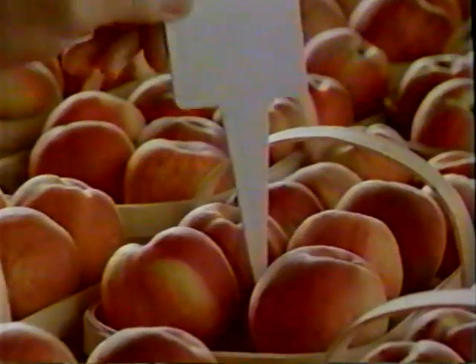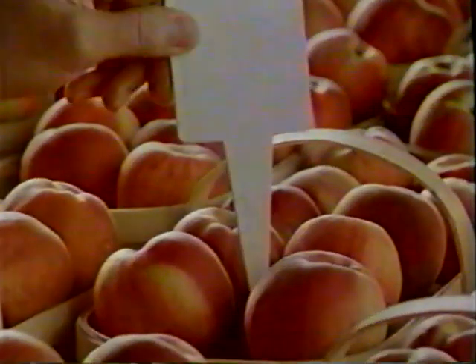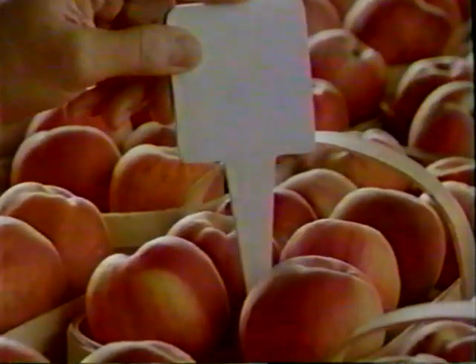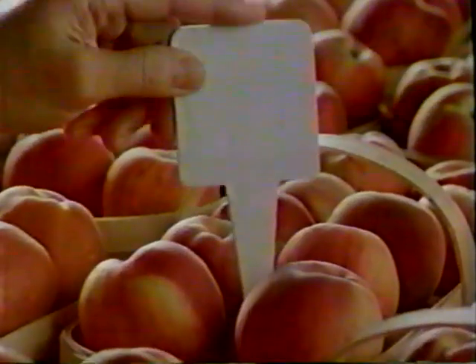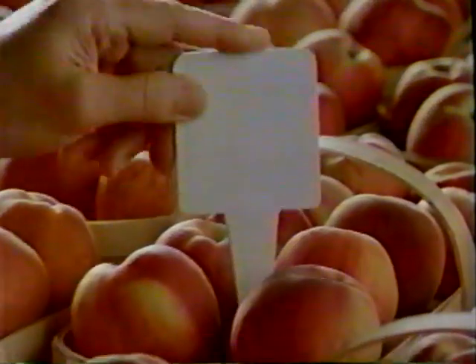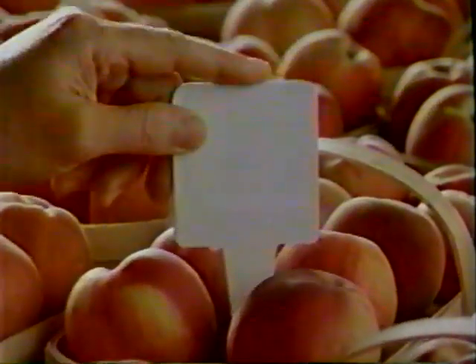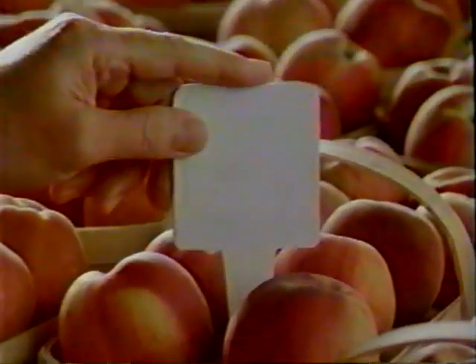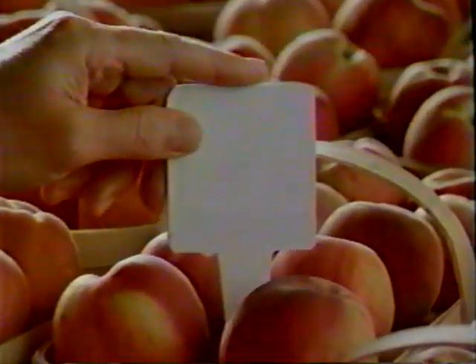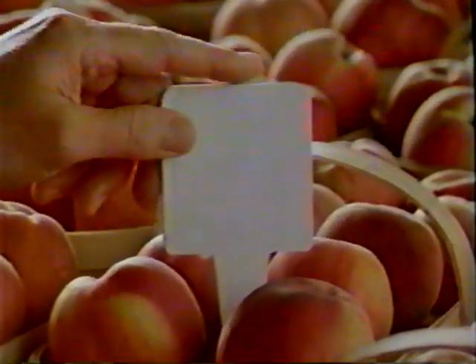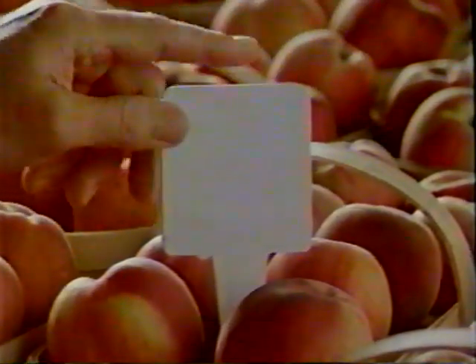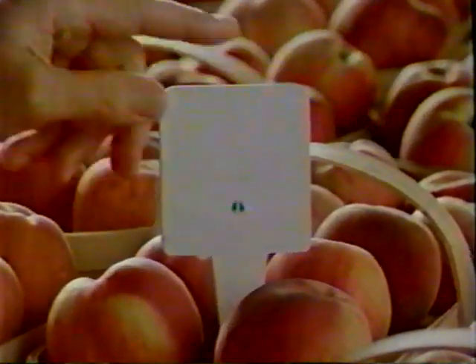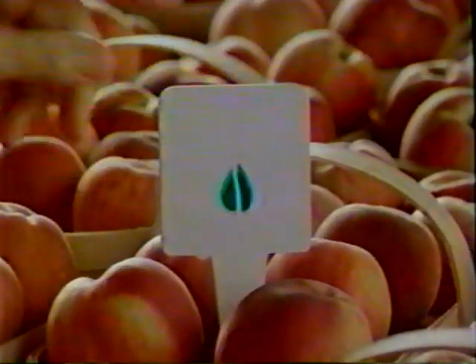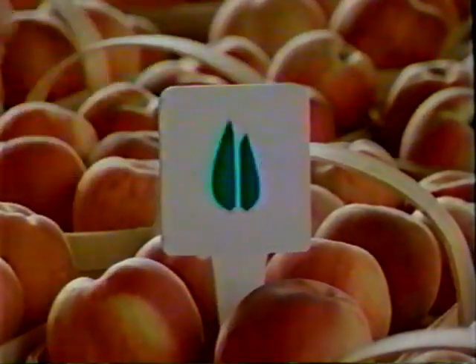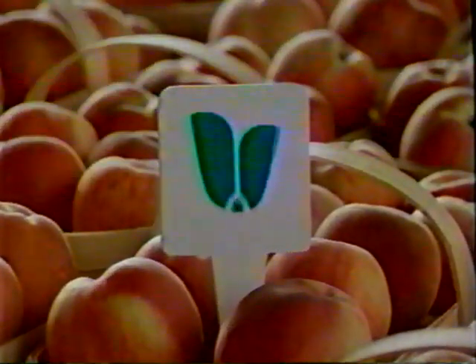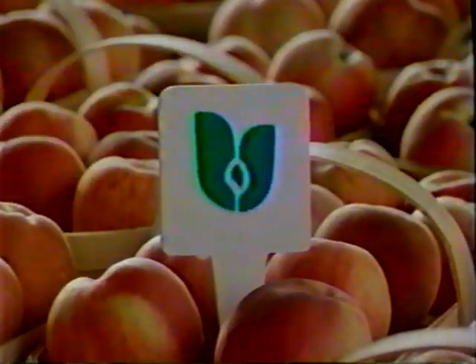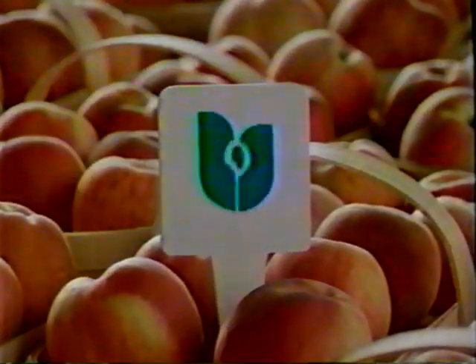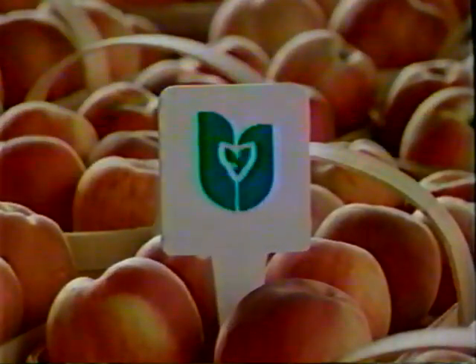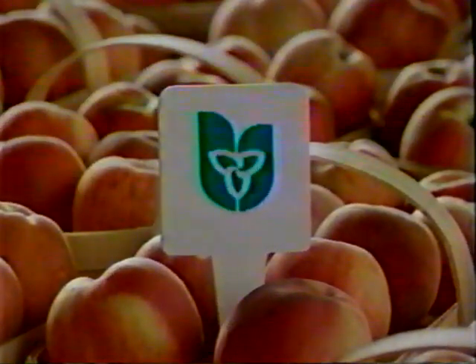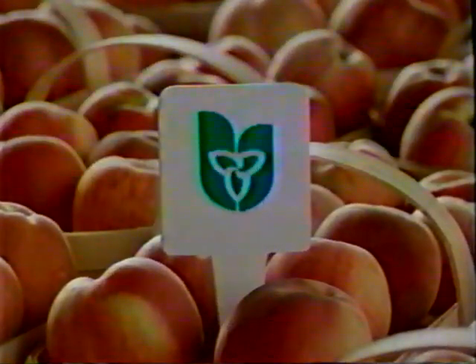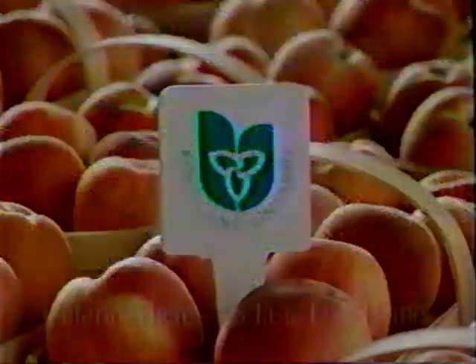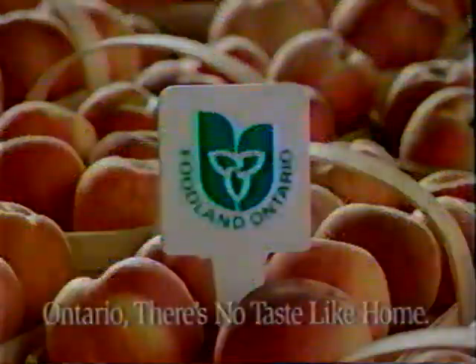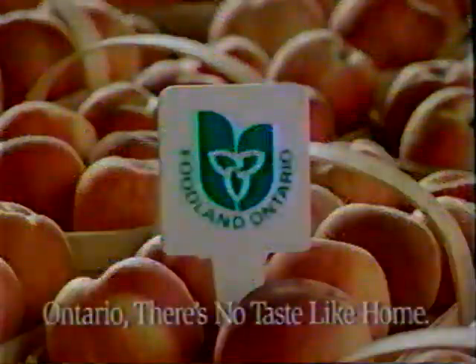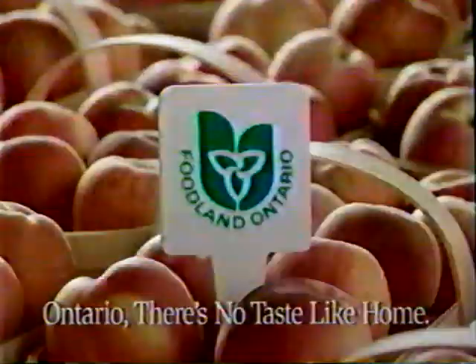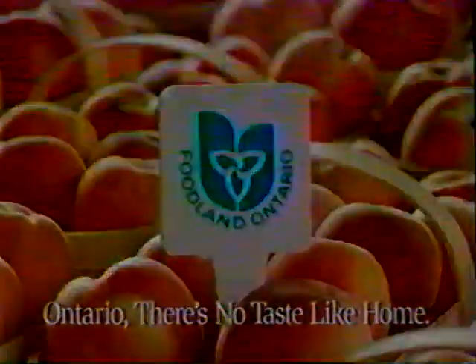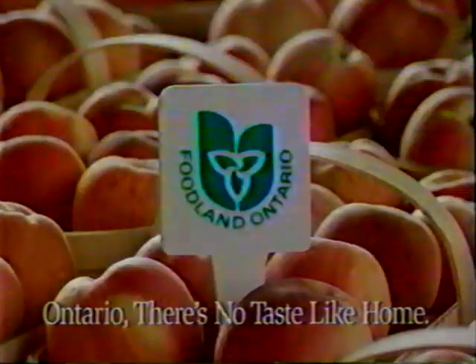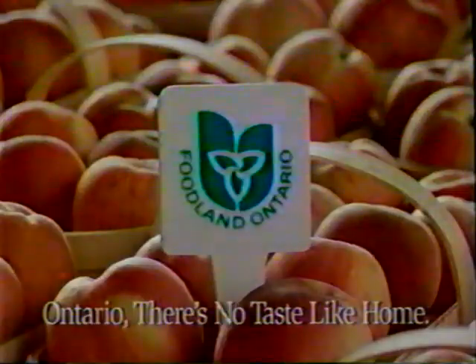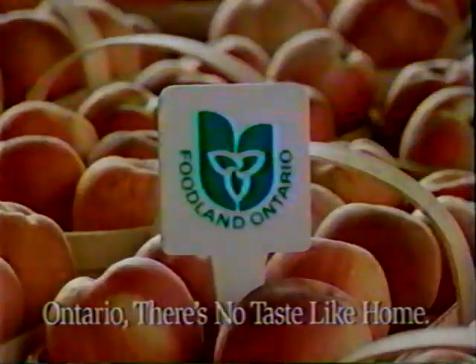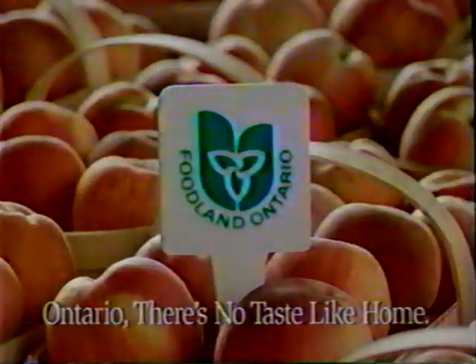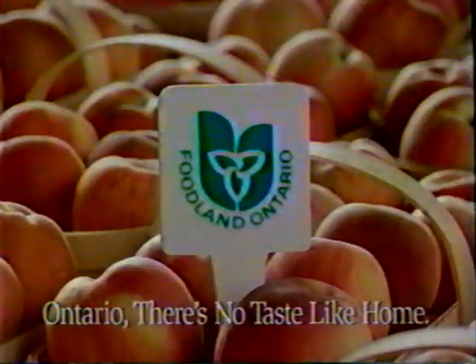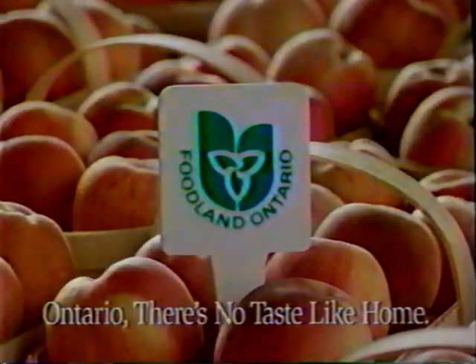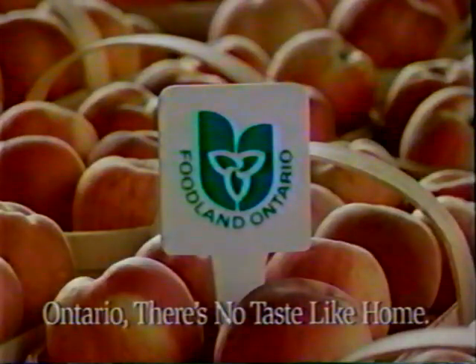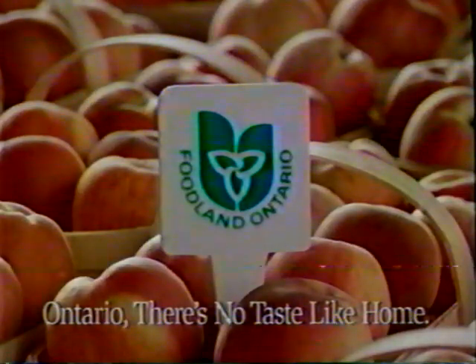Look for the Foodland symbol and choose Ontario Peaches. They're in stores now.